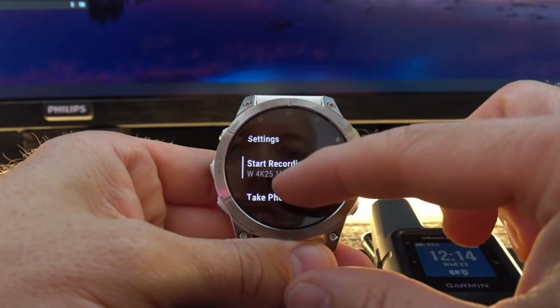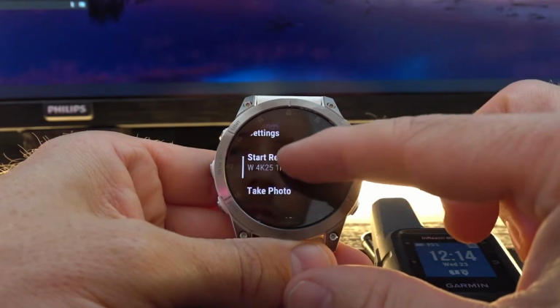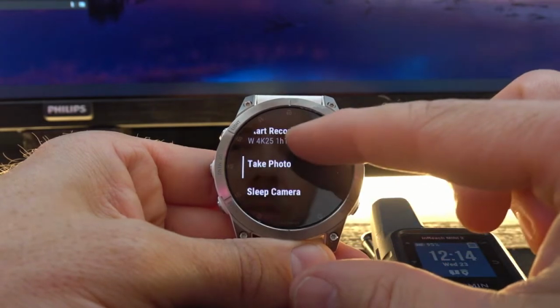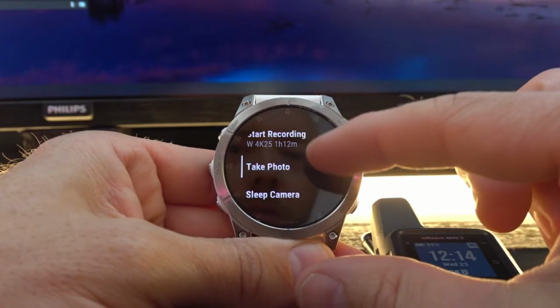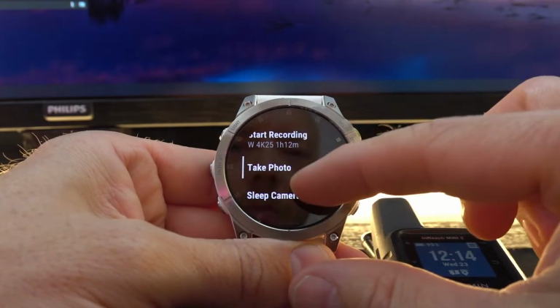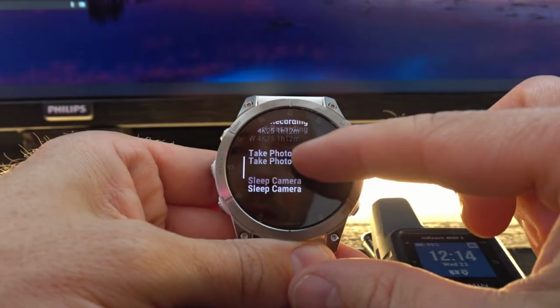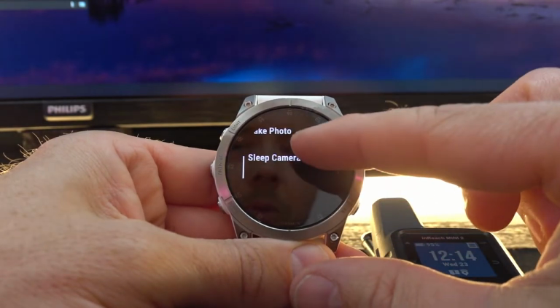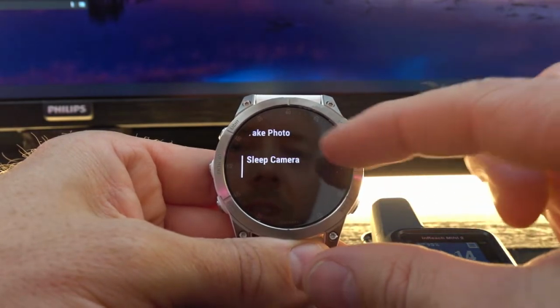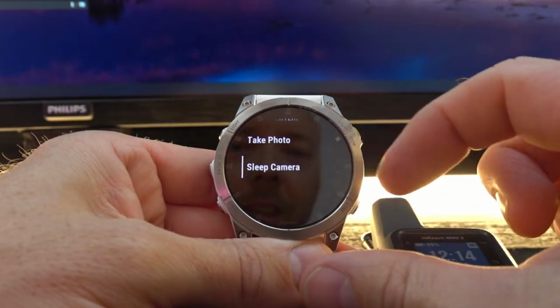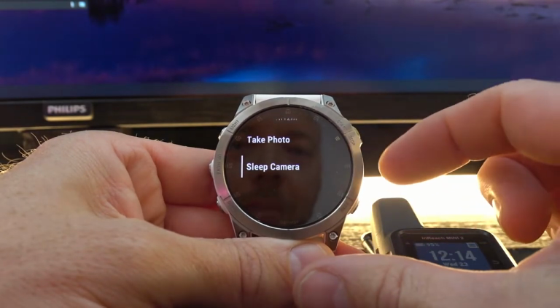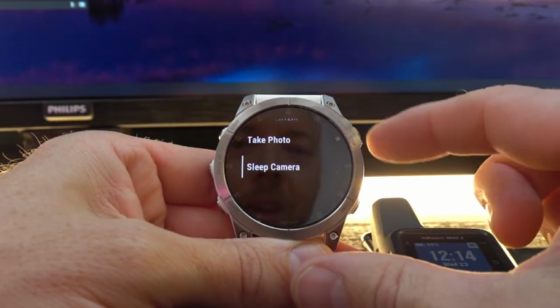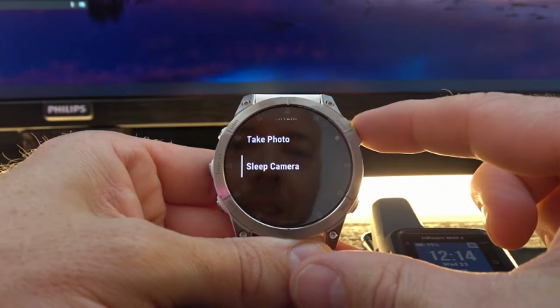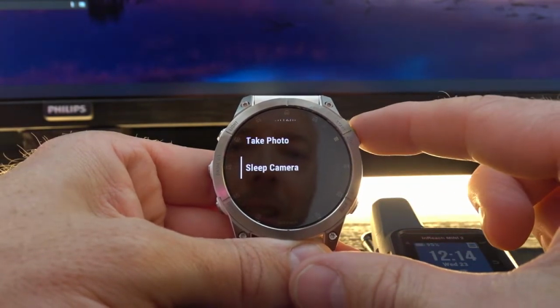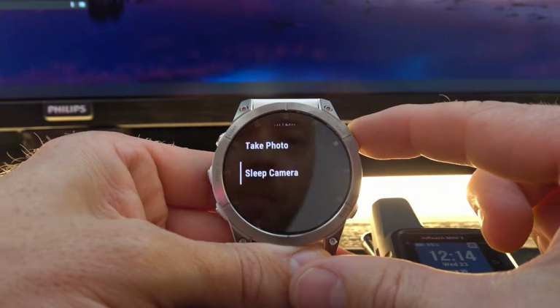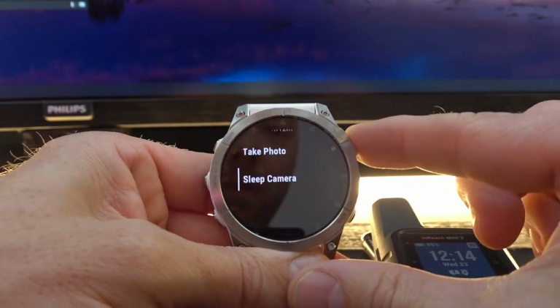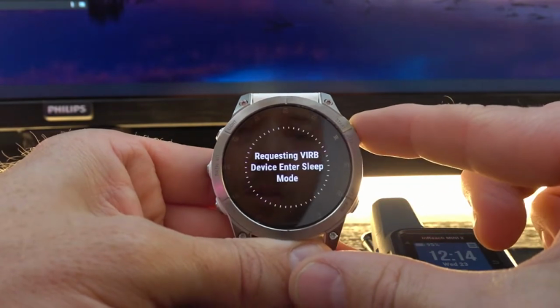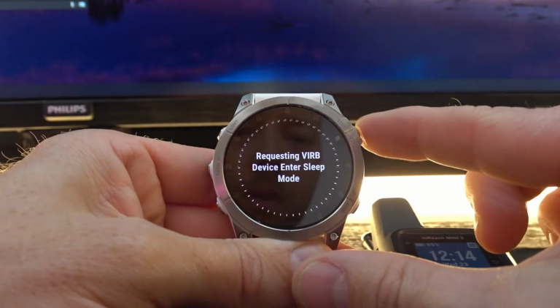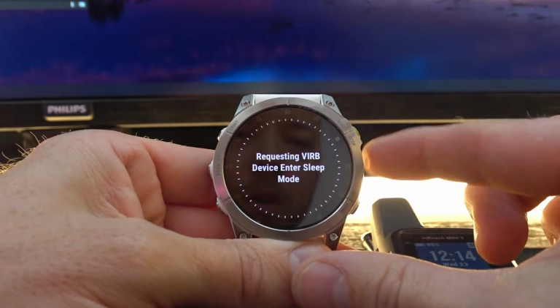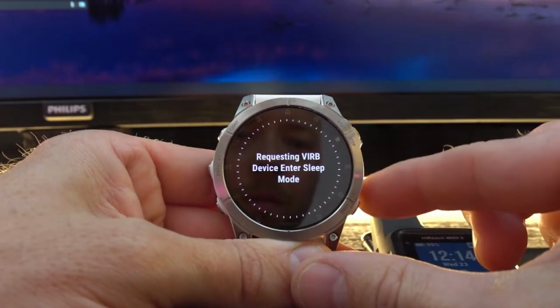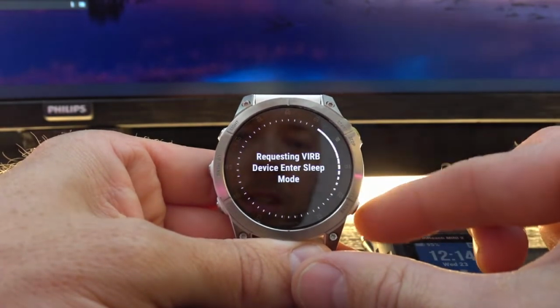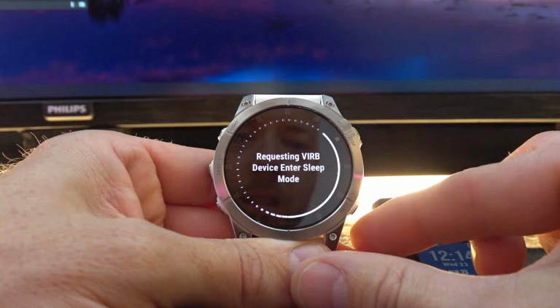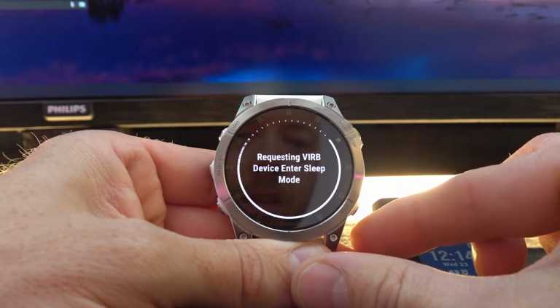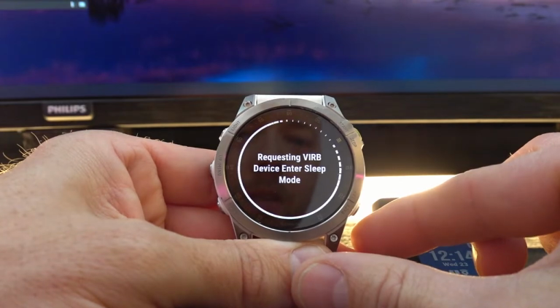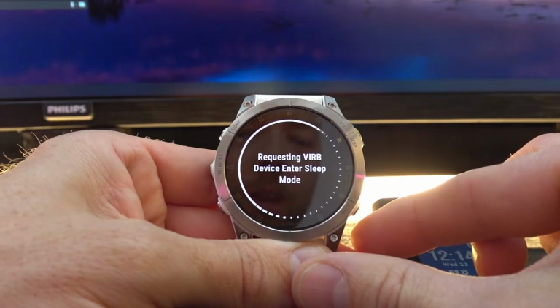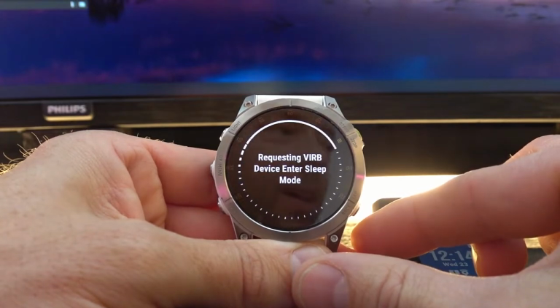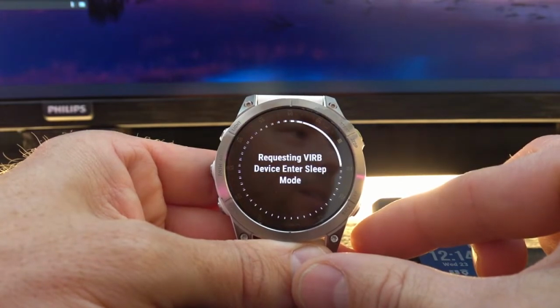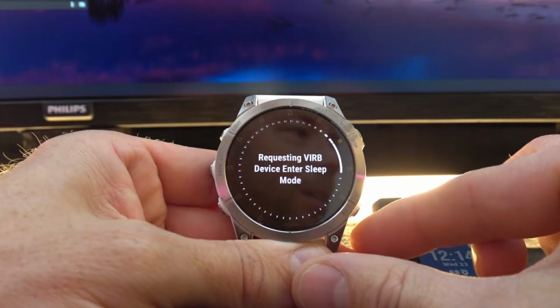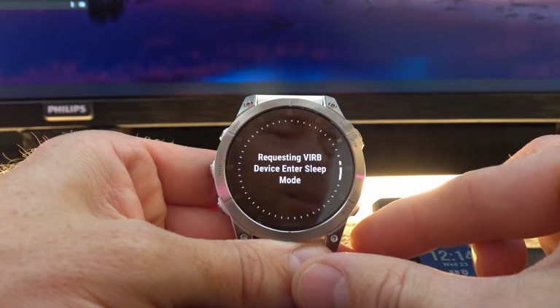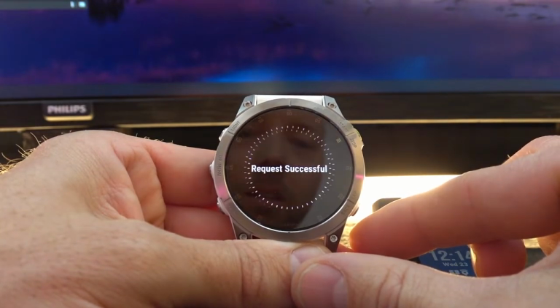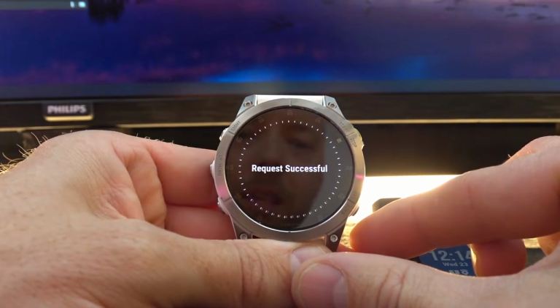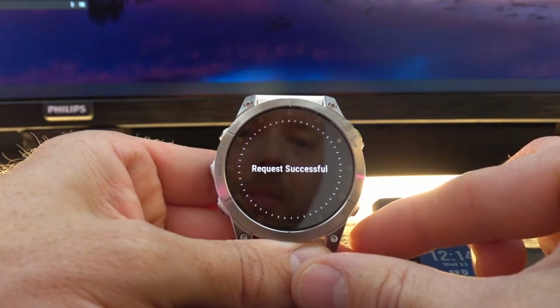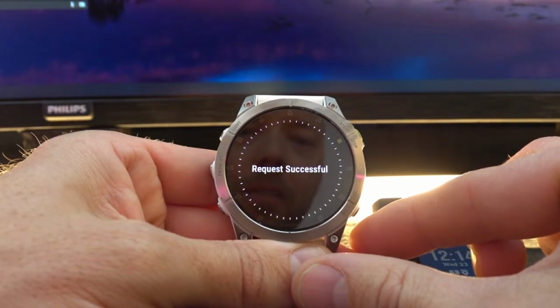We can also put the camera in sleep mode, which is really nice to save some battery.